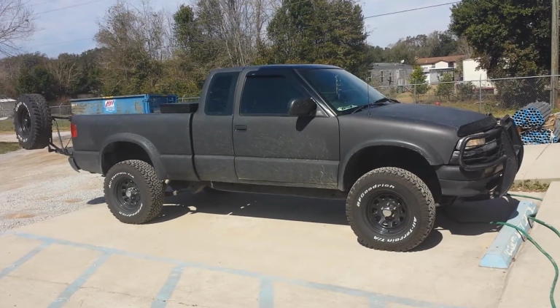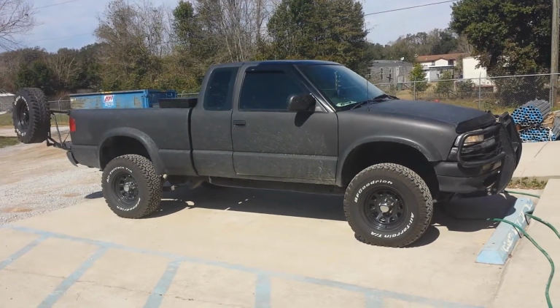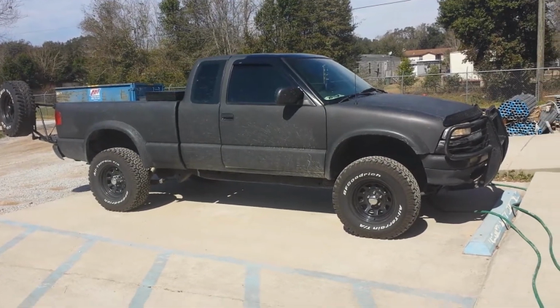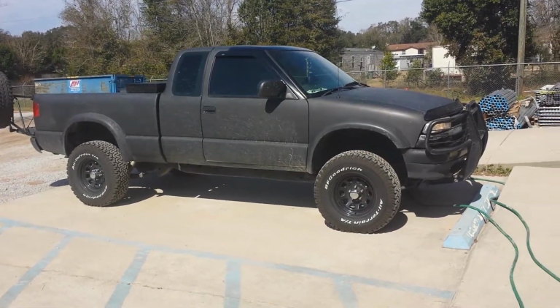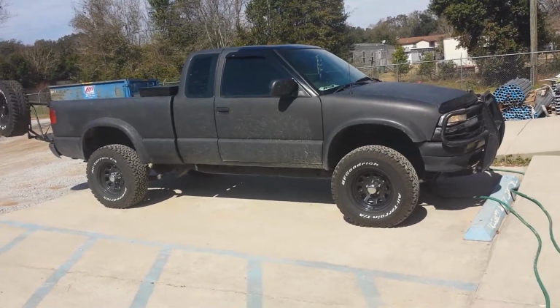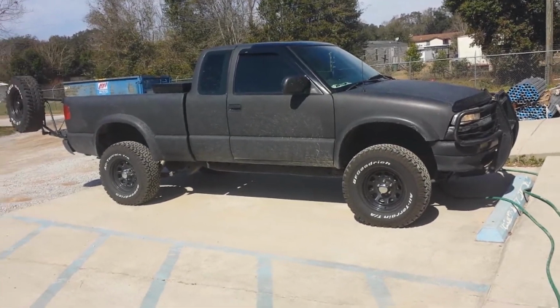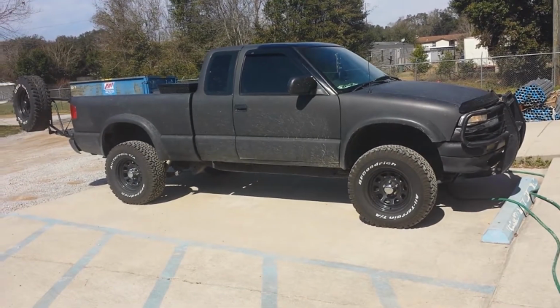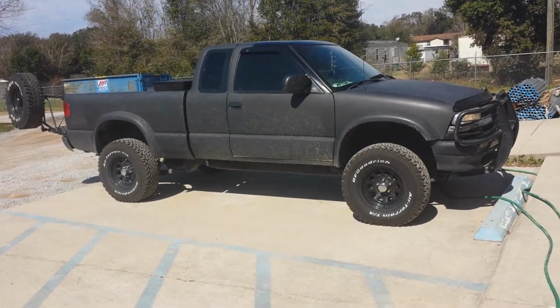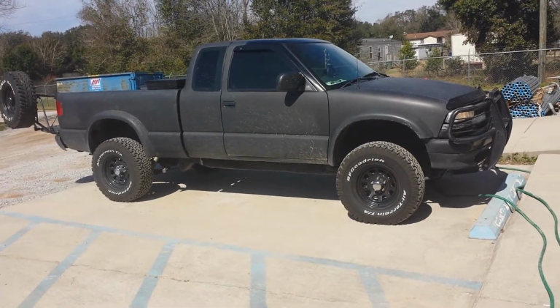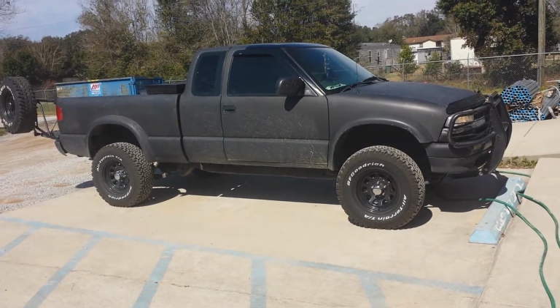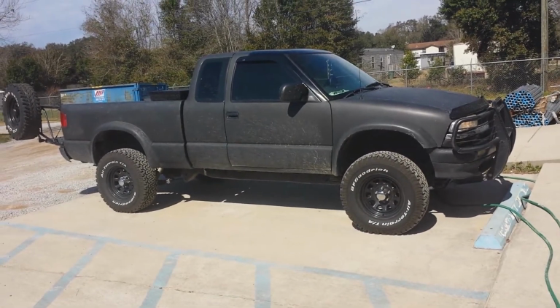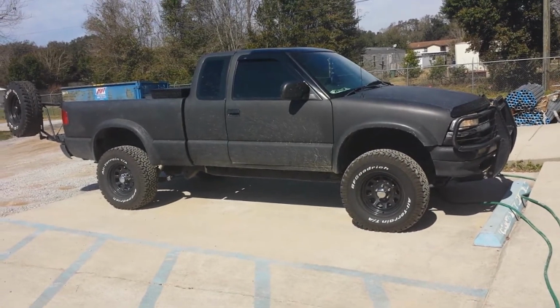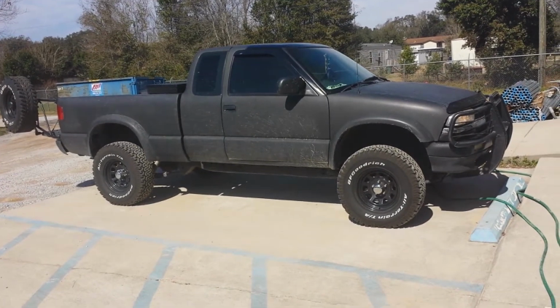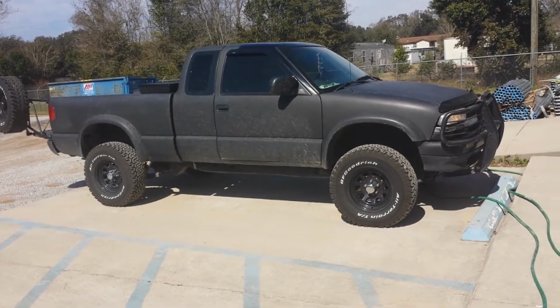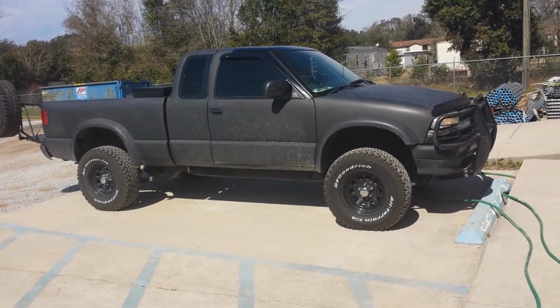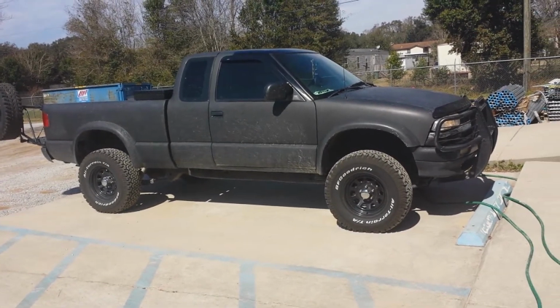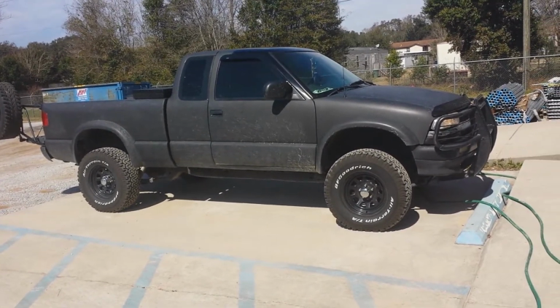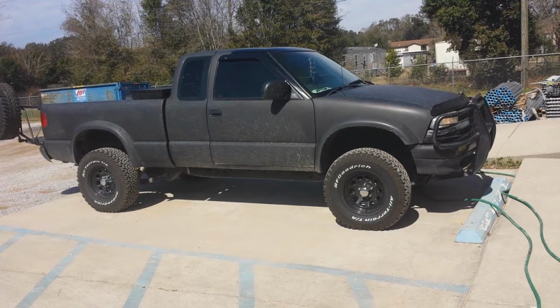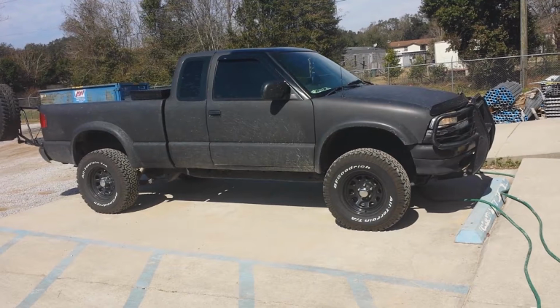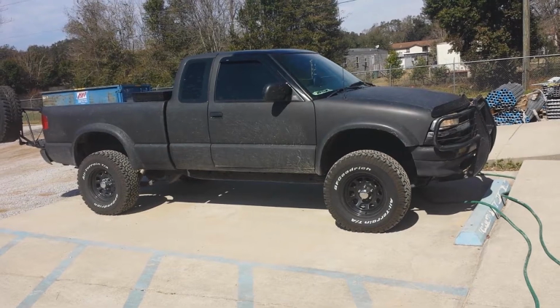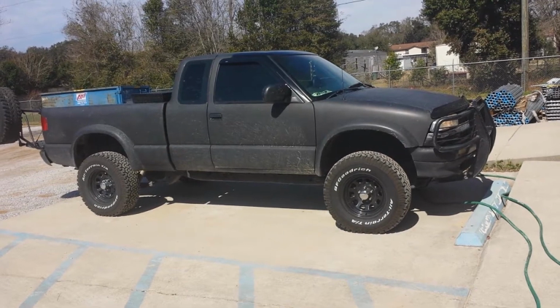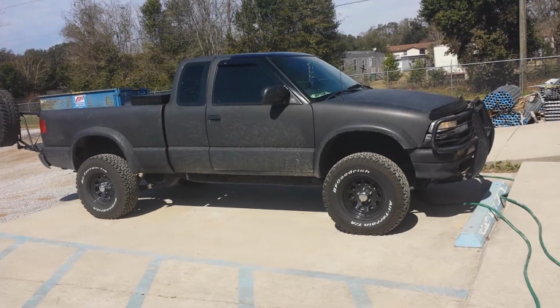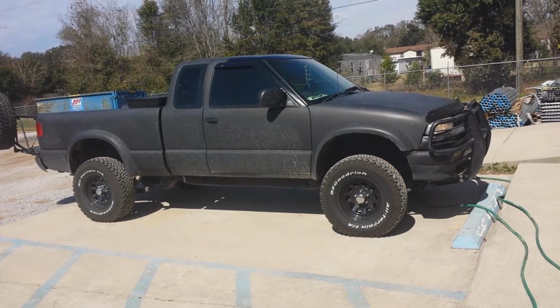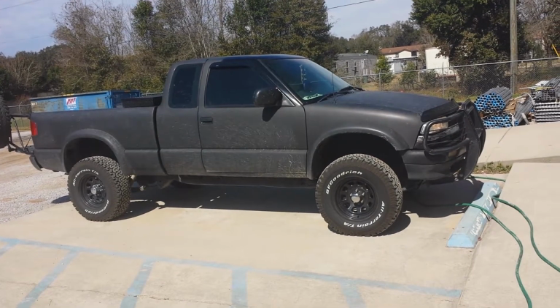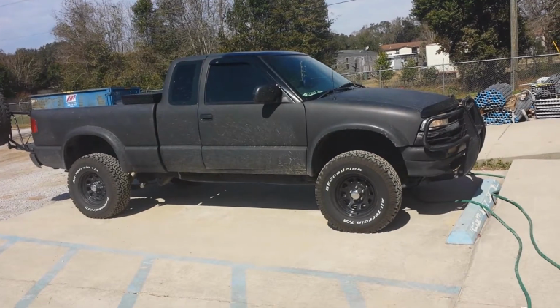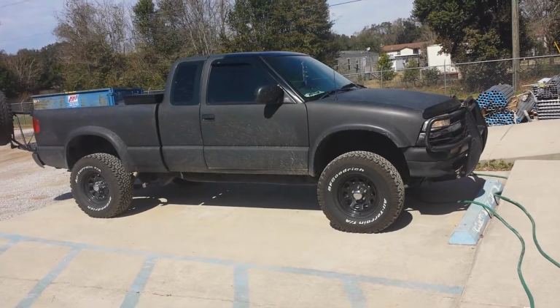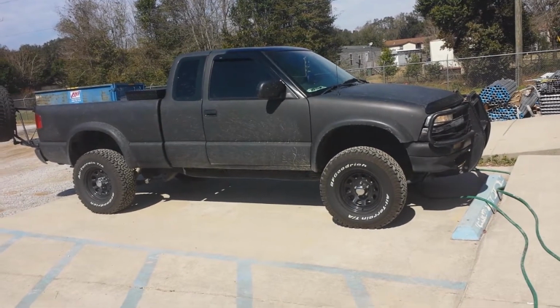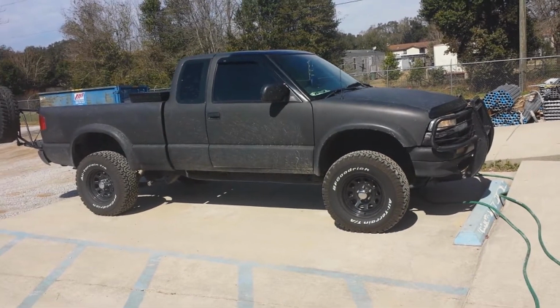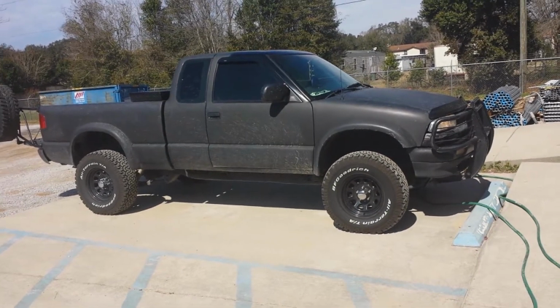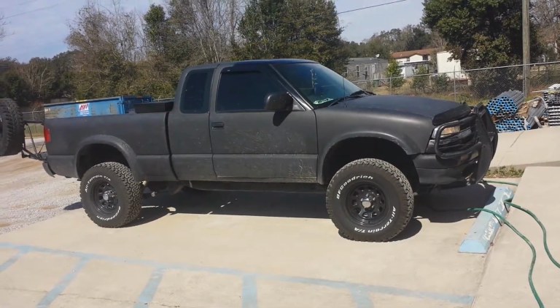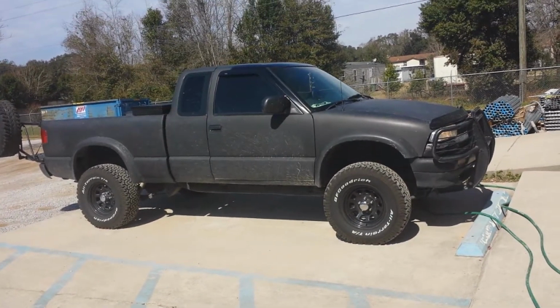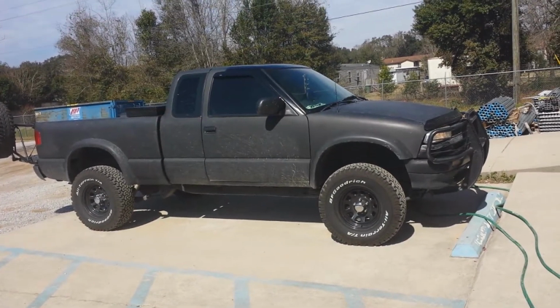What's up YouTube? This is my S10, Chevy S10 ZR2. It's a 1999.